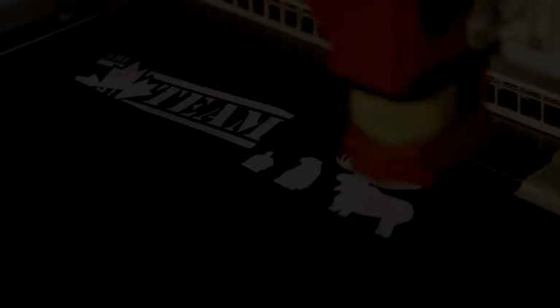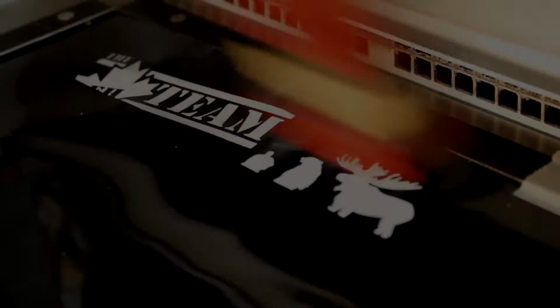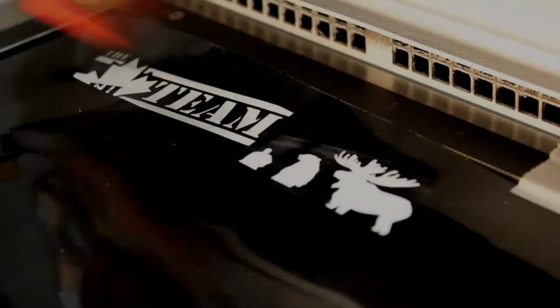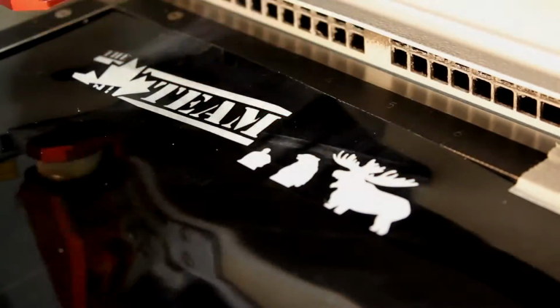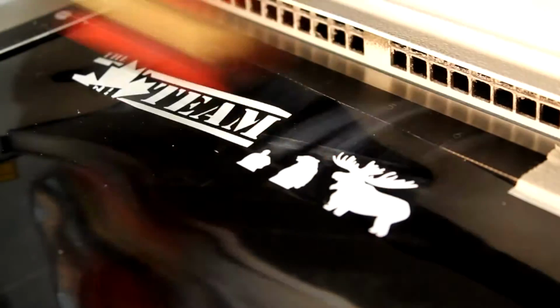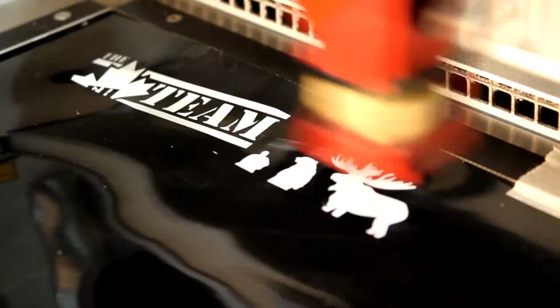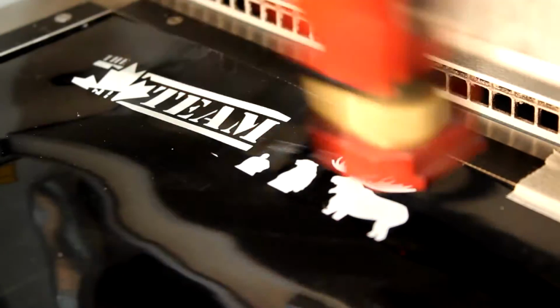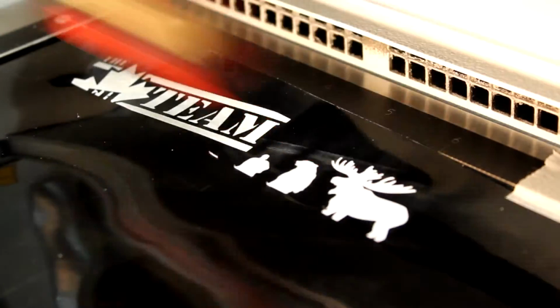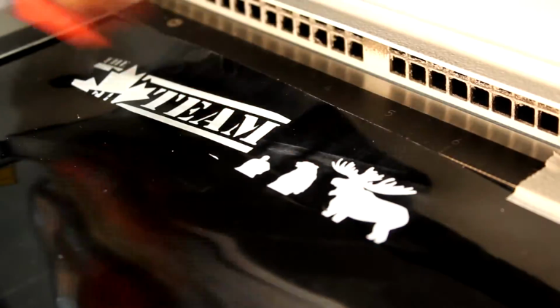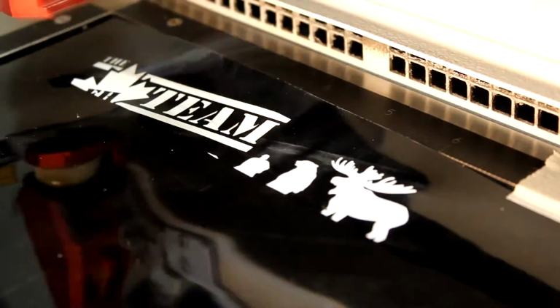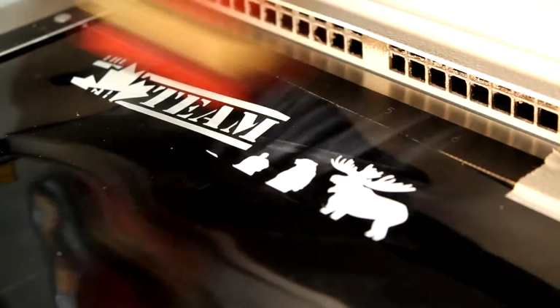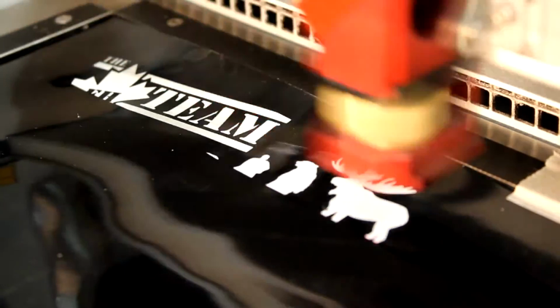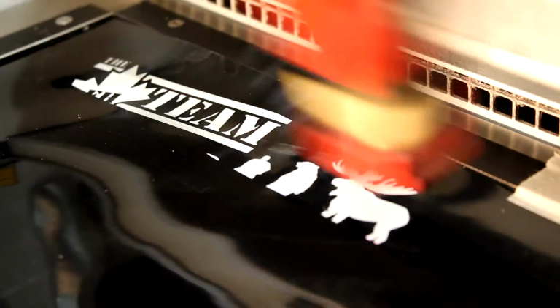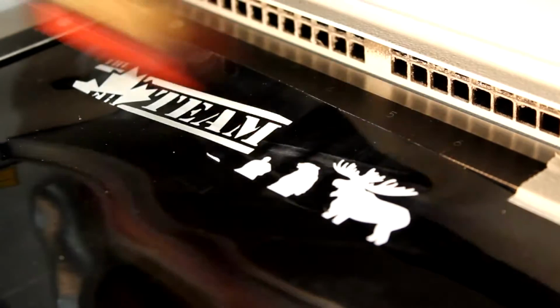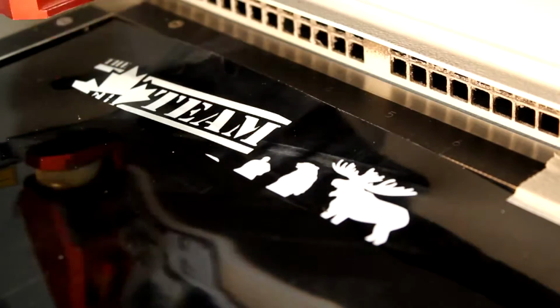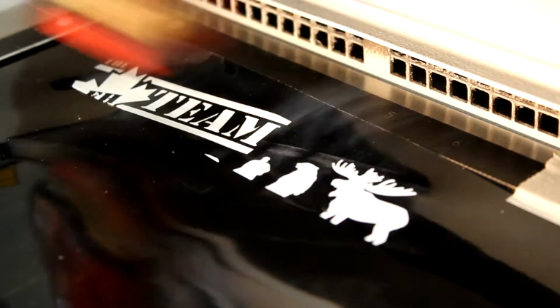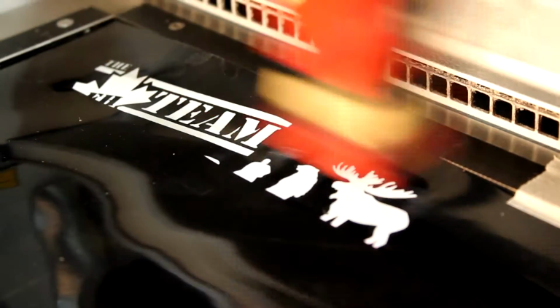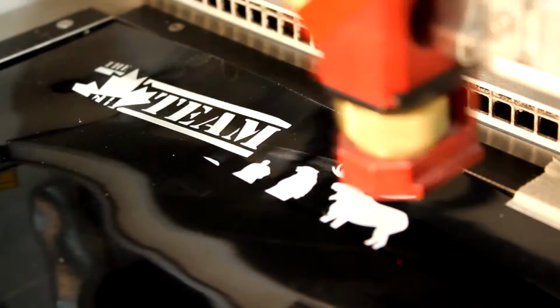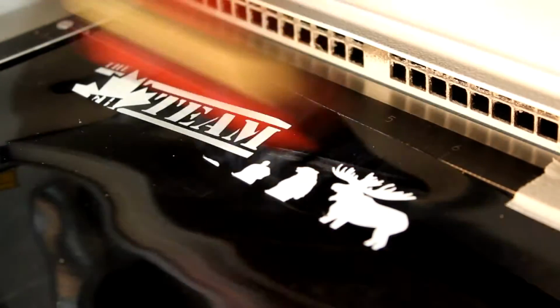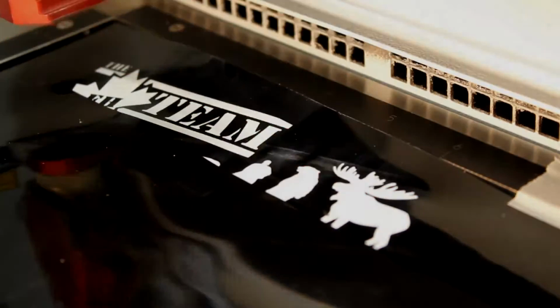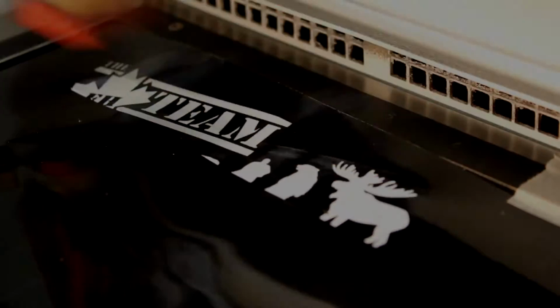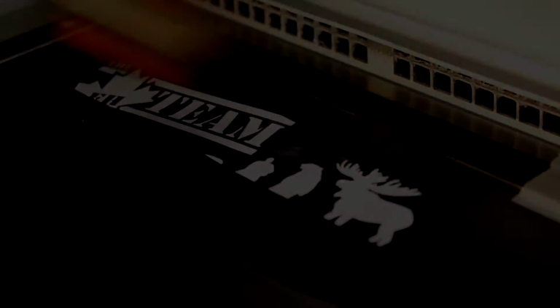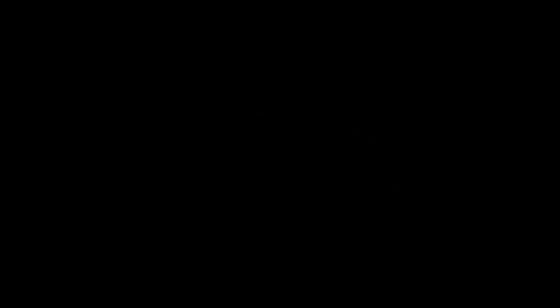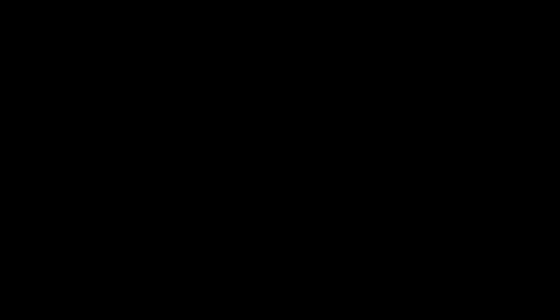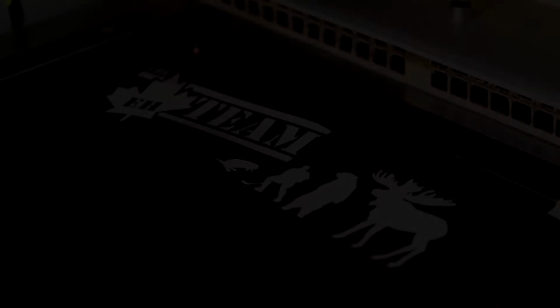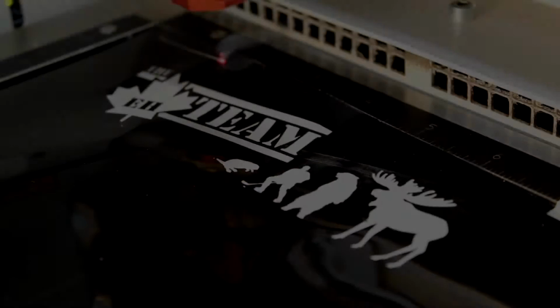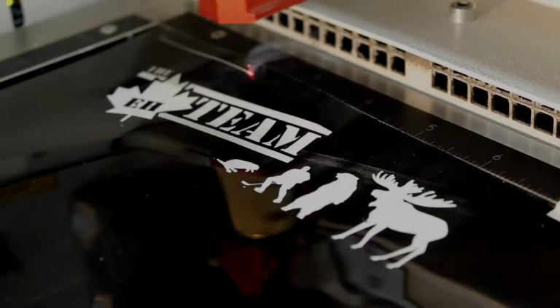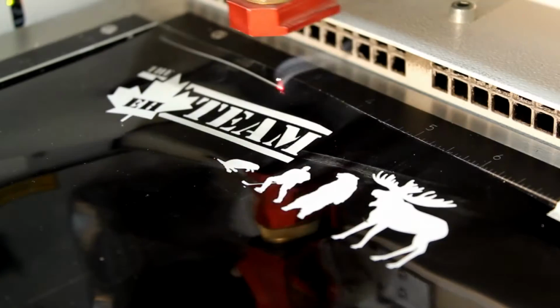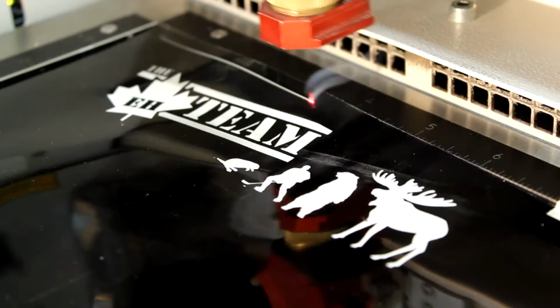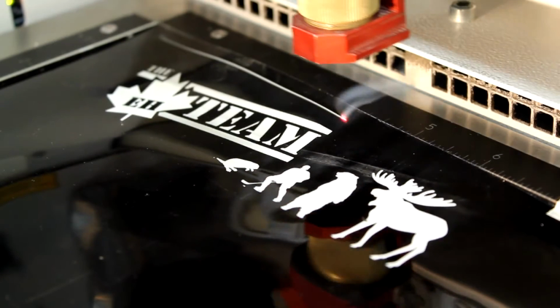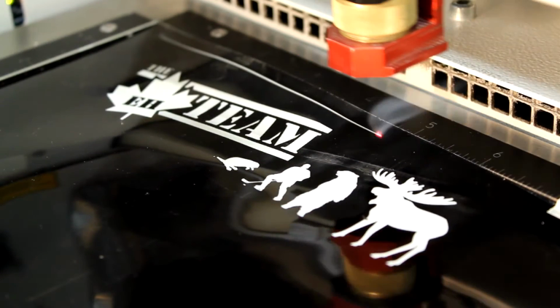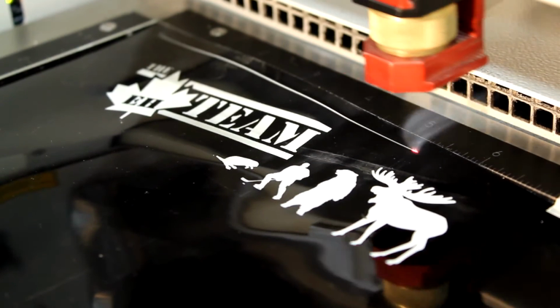When you laser engrave it, you only need to engrave about one one-thousandths of an inch so that it doesn't destroy the adhesive backing.